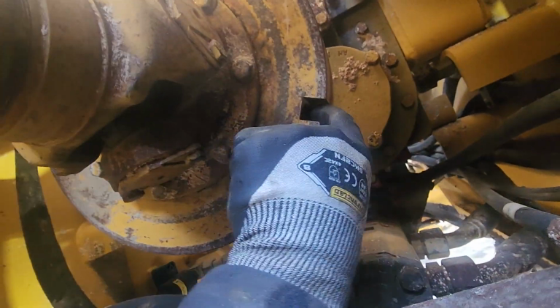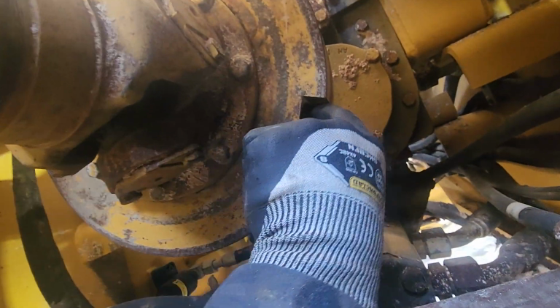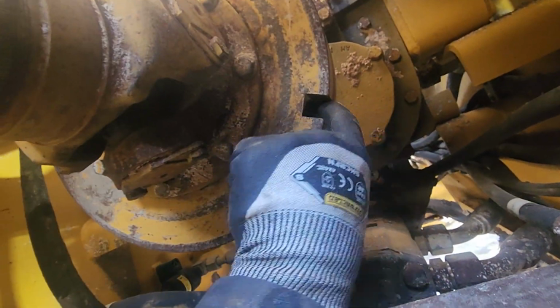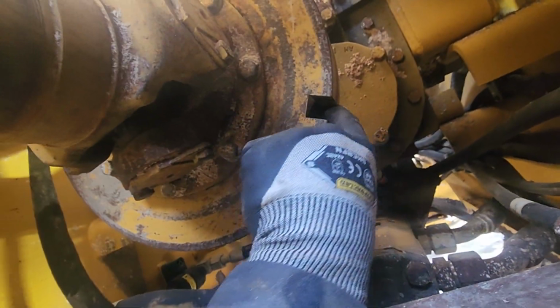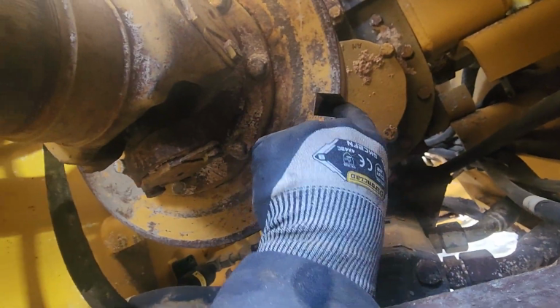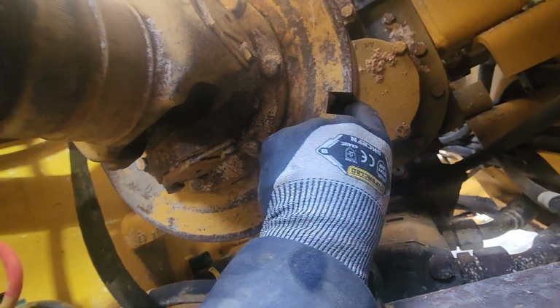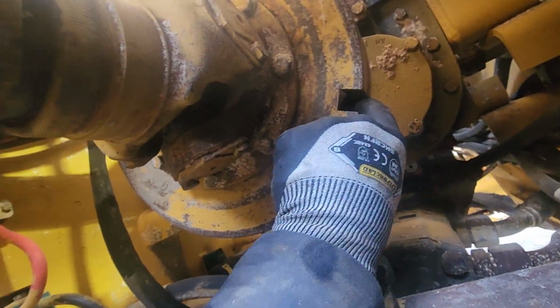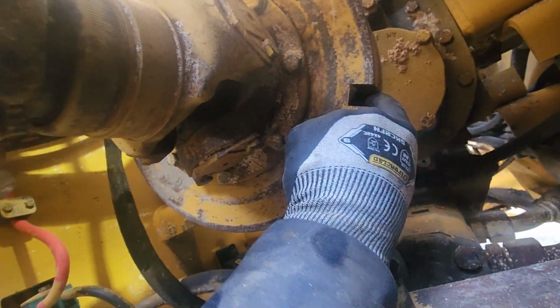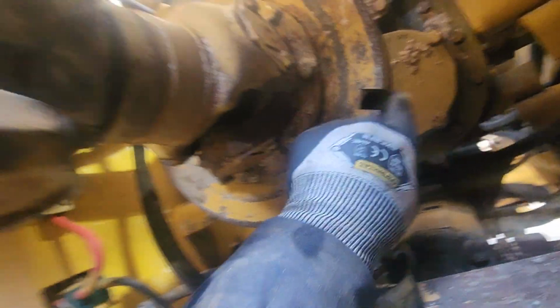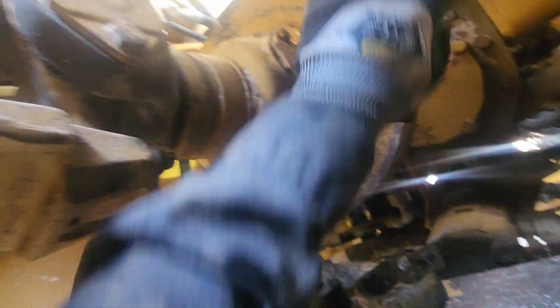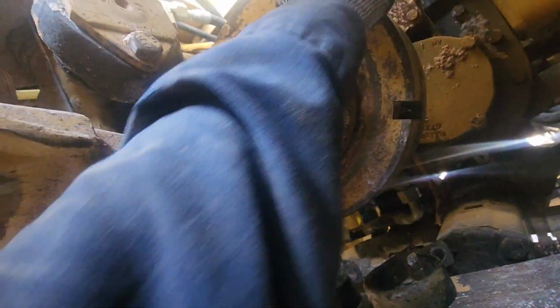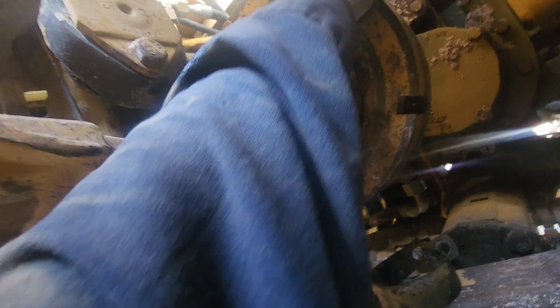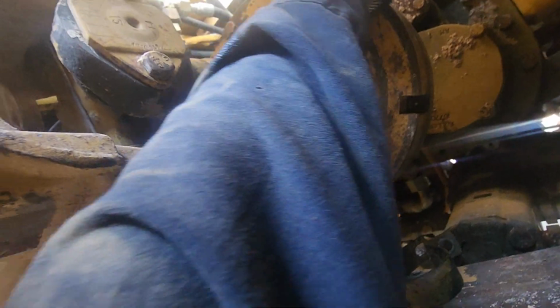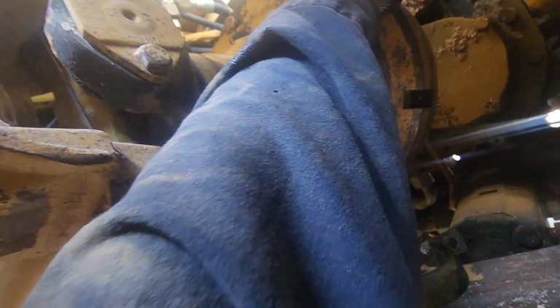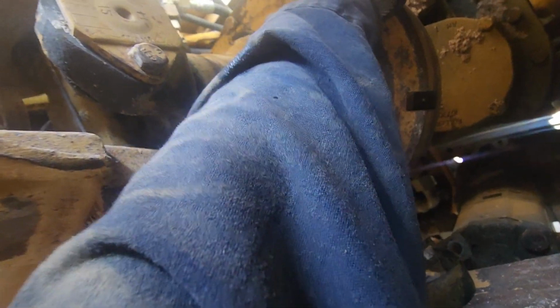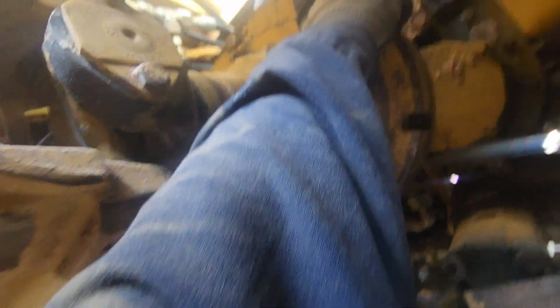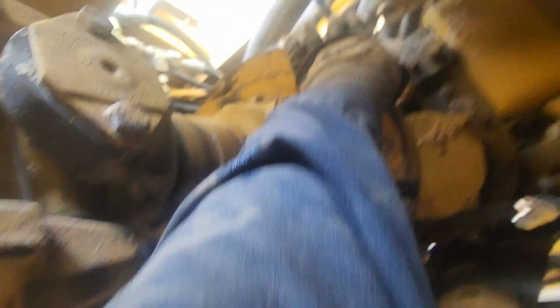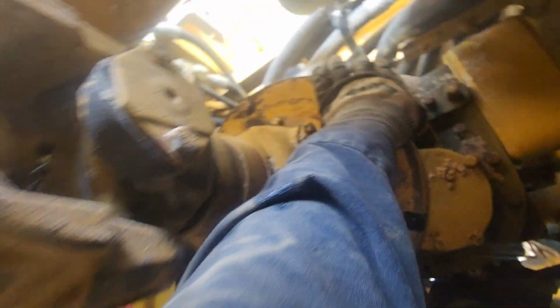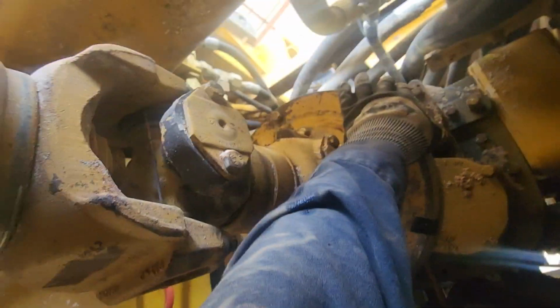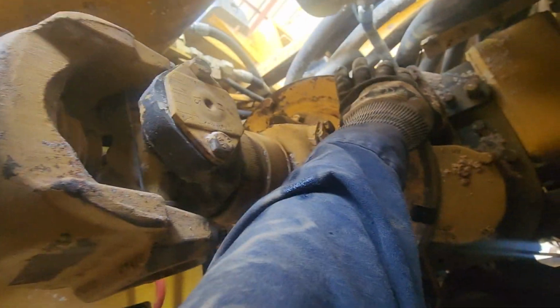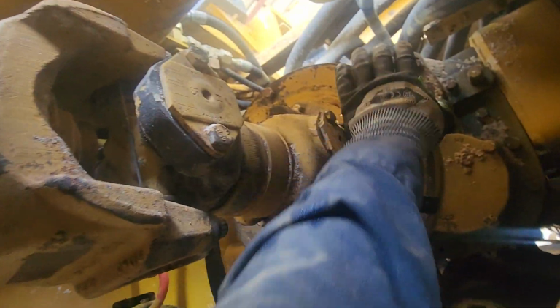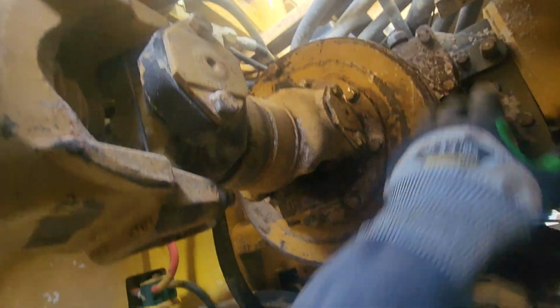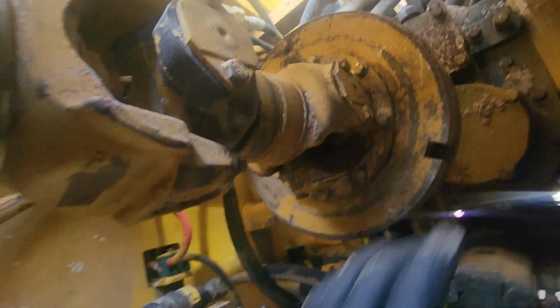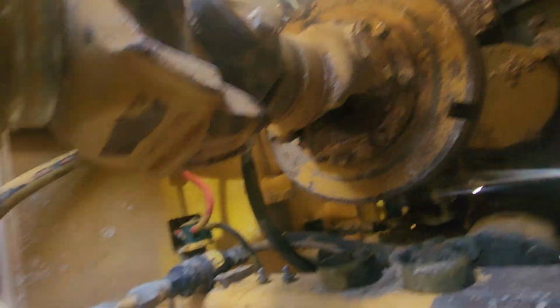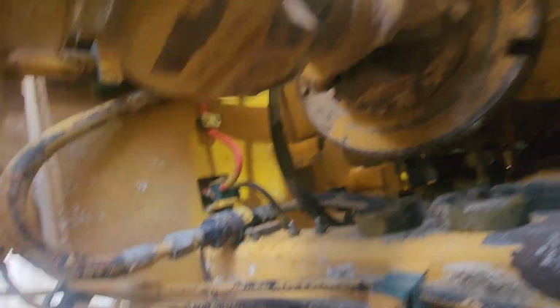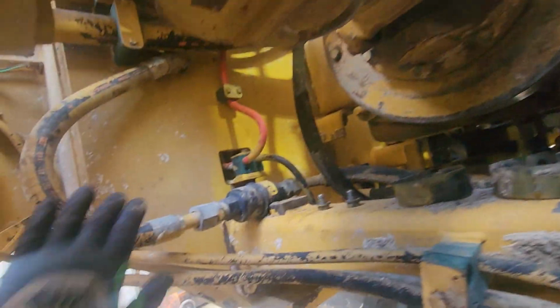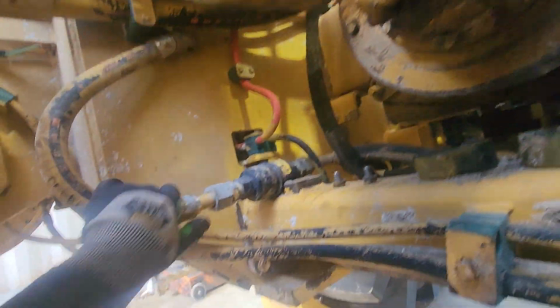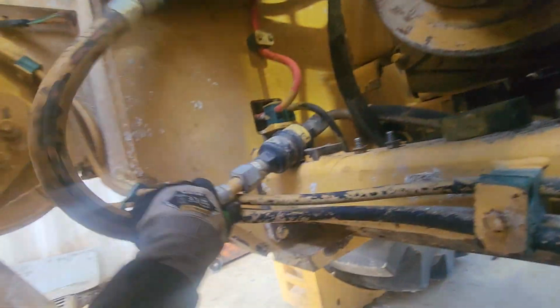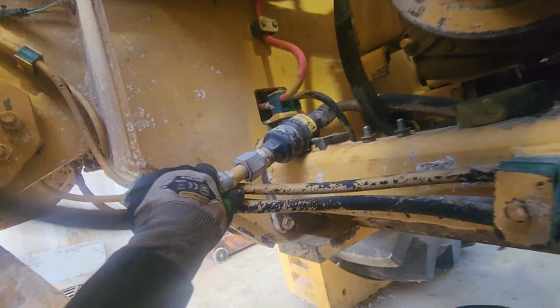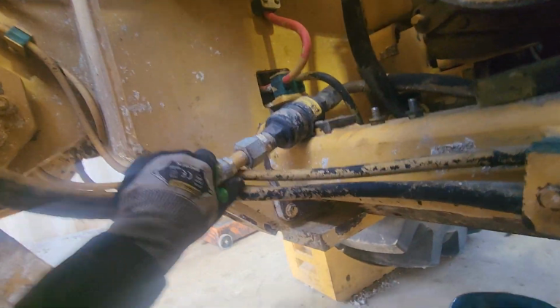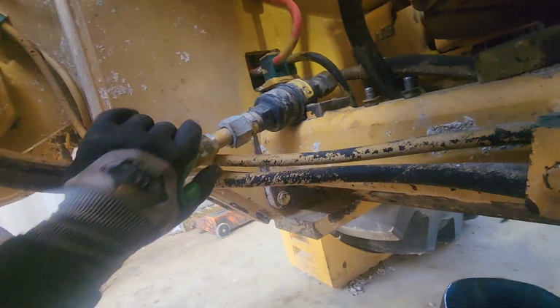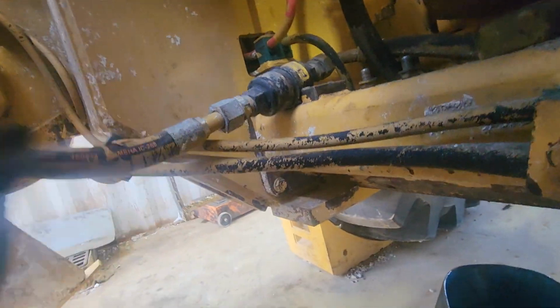Definitely get this crease line here. There are a lot of services that get missed on these machines.